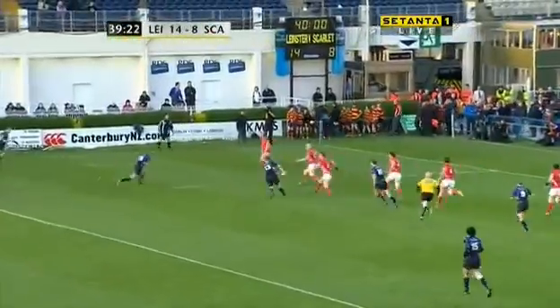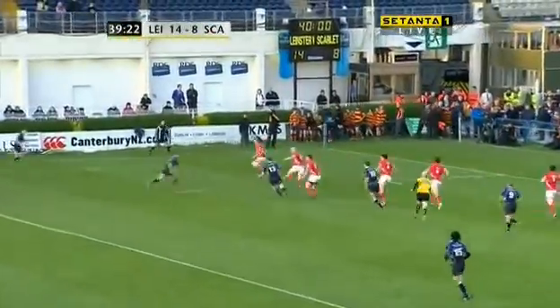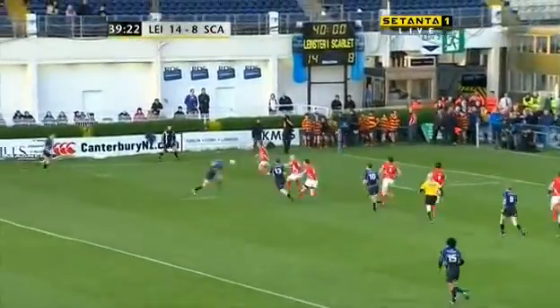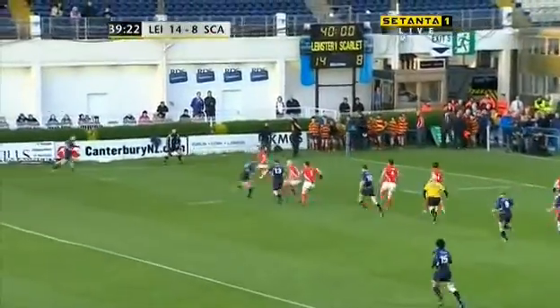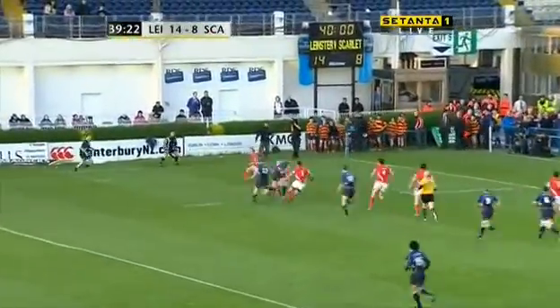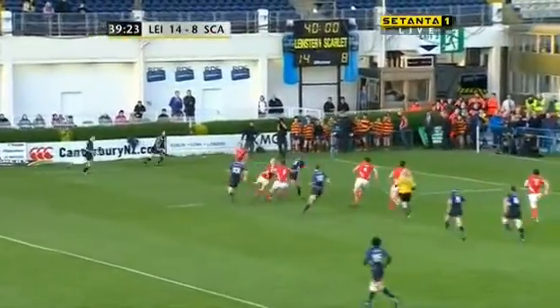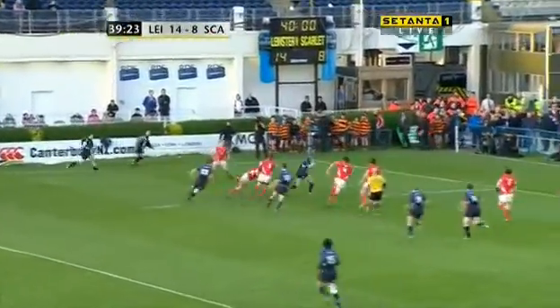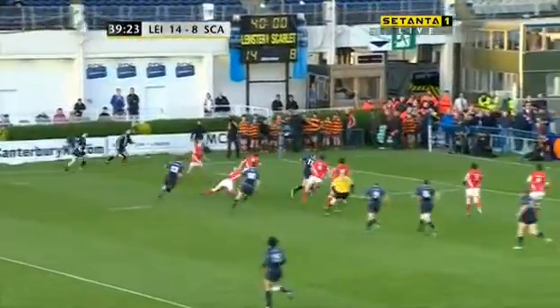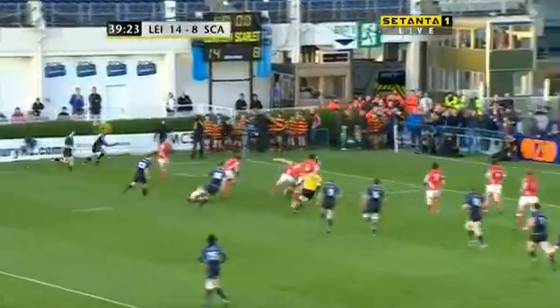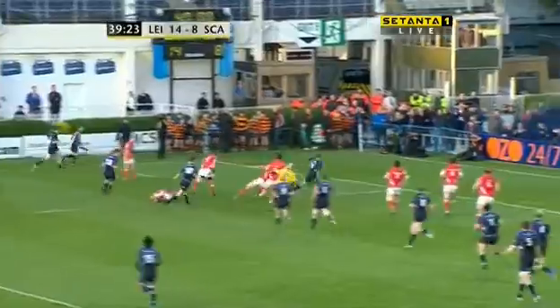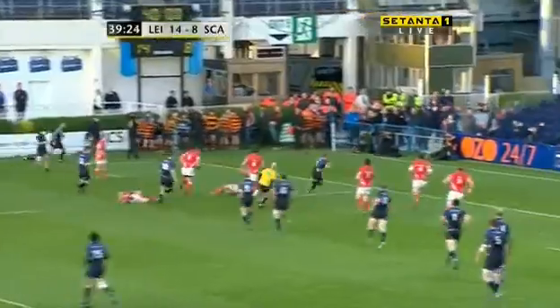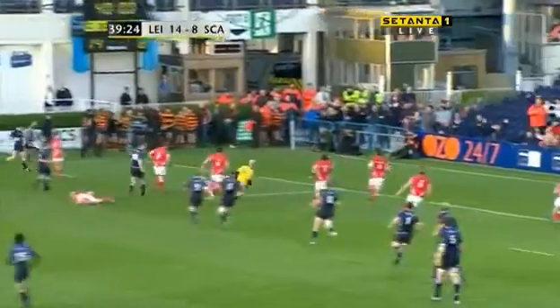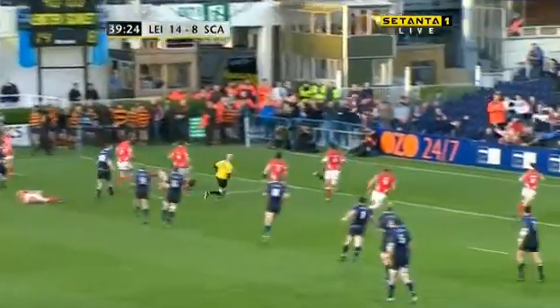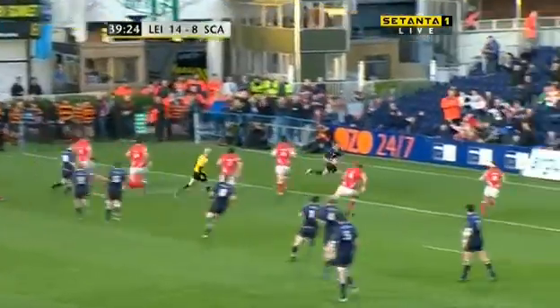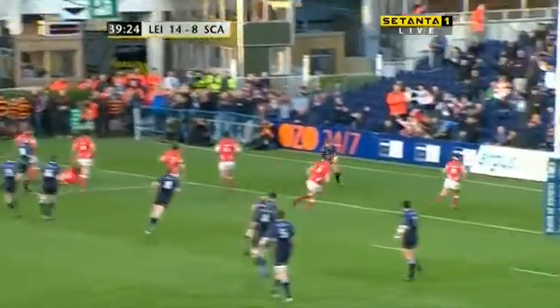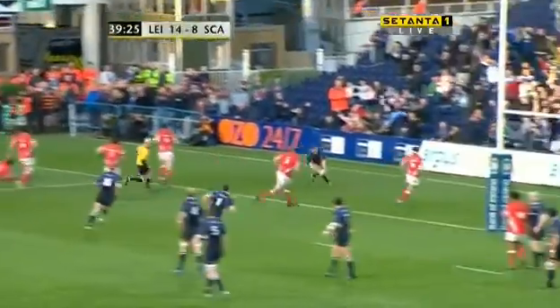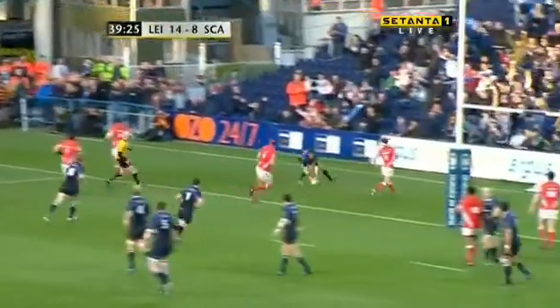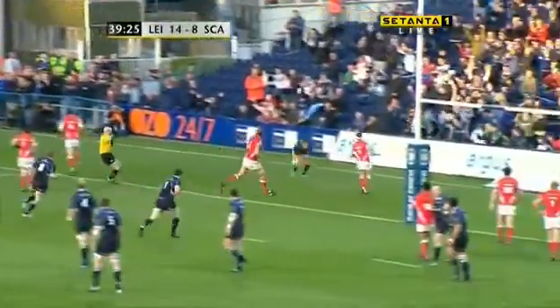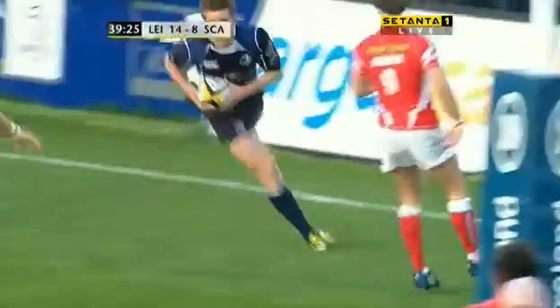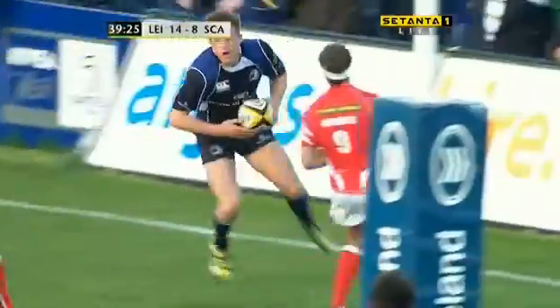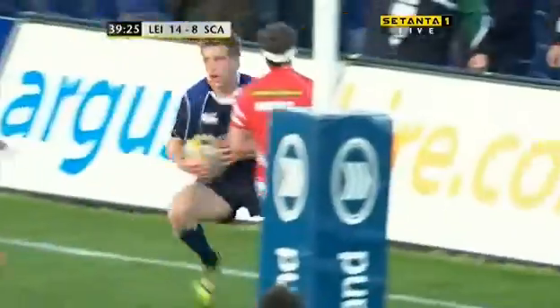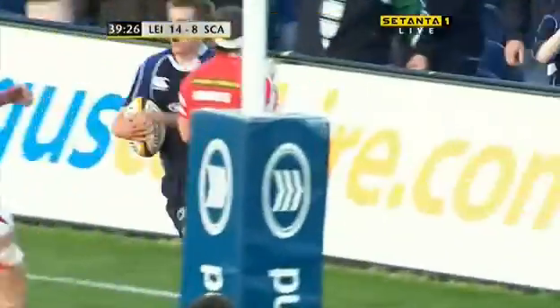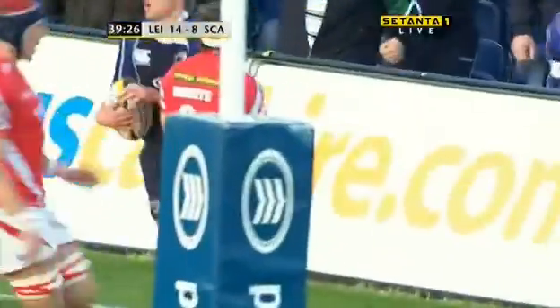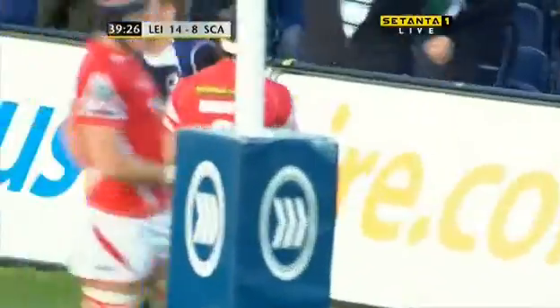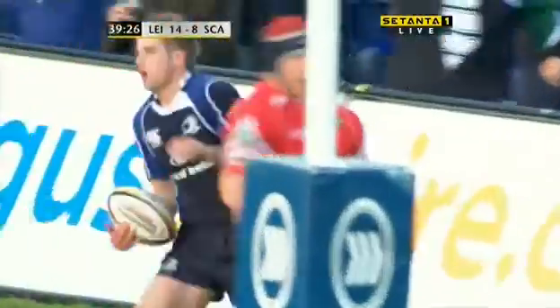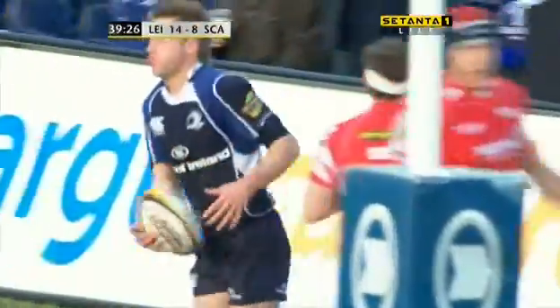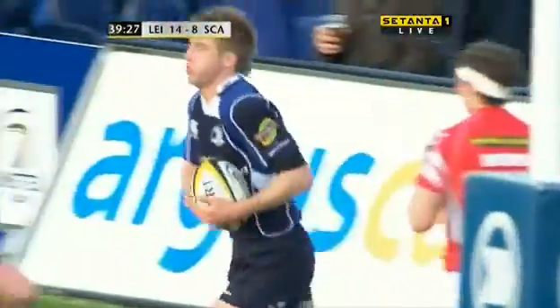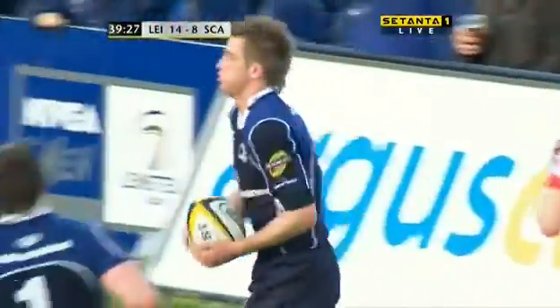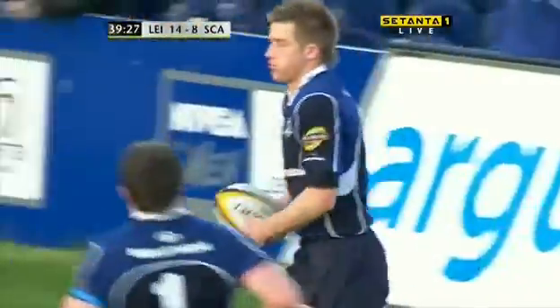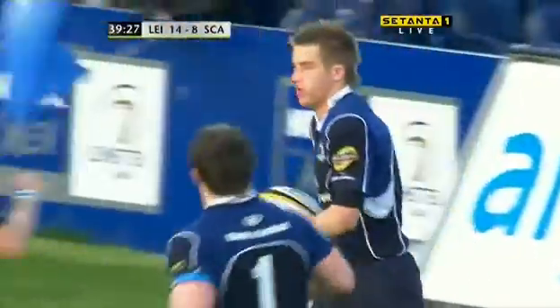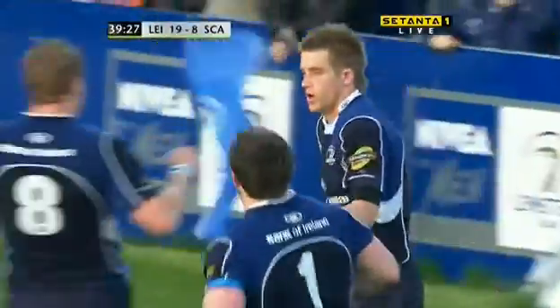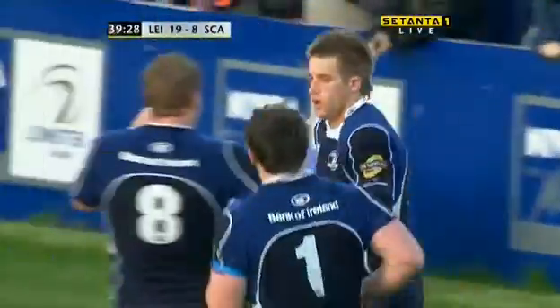Leicester try and go wide this time, the pass is there, Lucas Gerald slips through the gap, and it's try number three for Leicester.